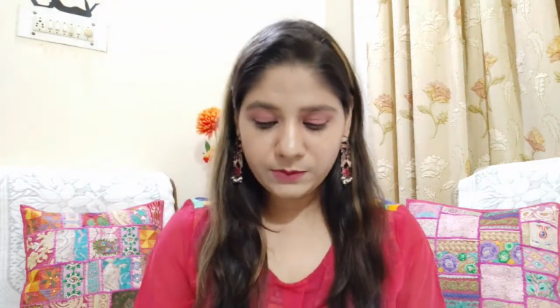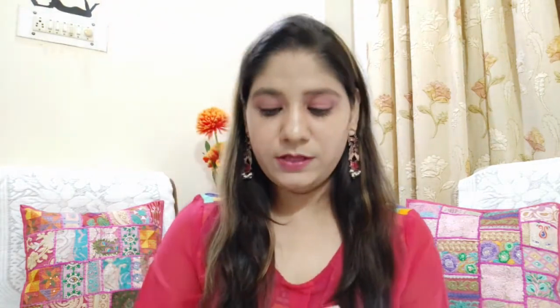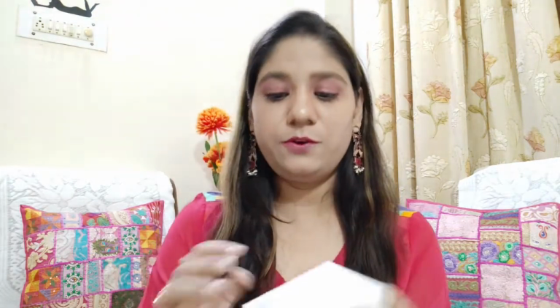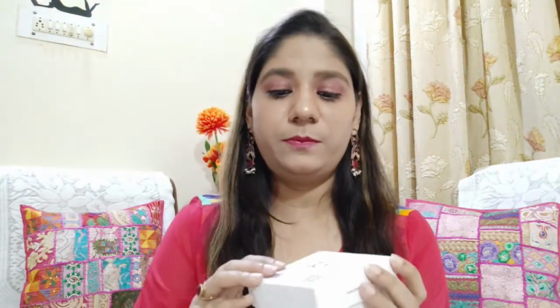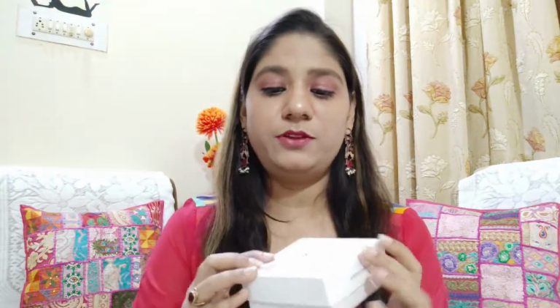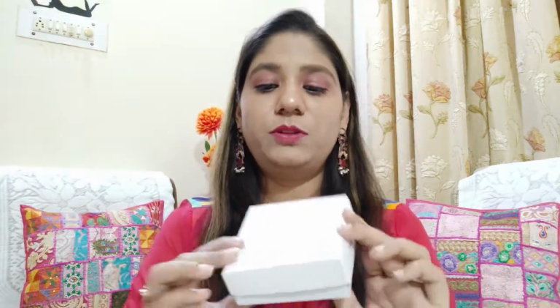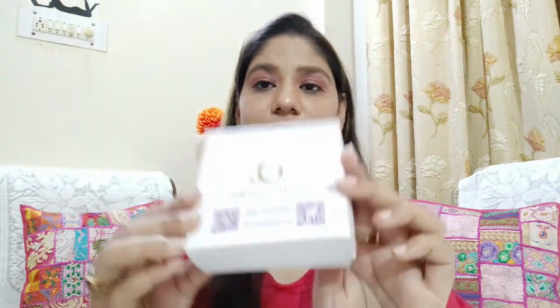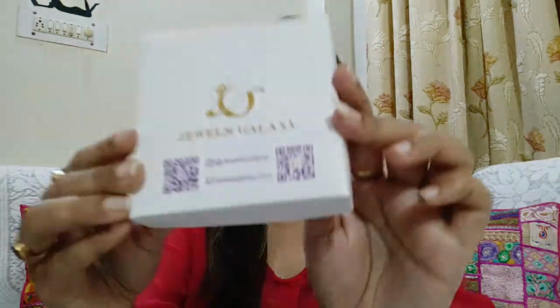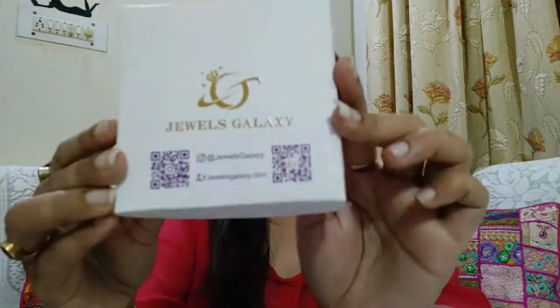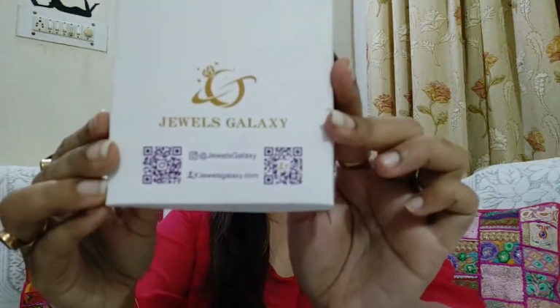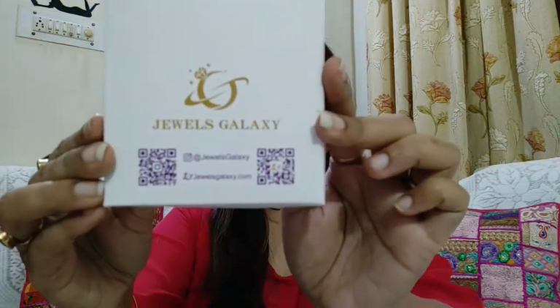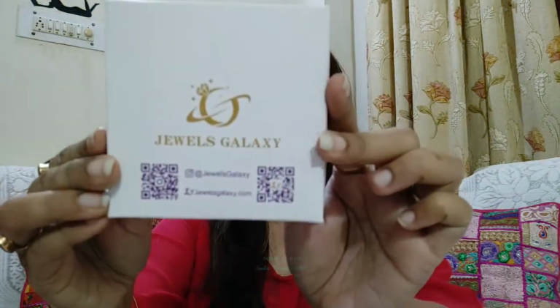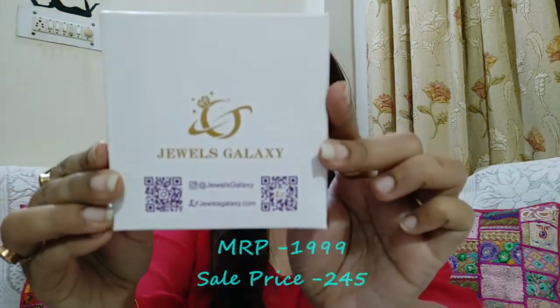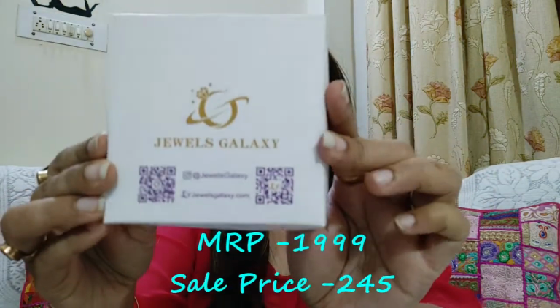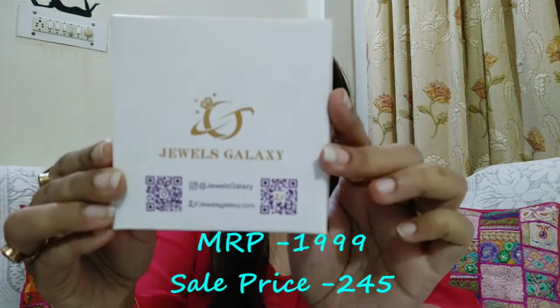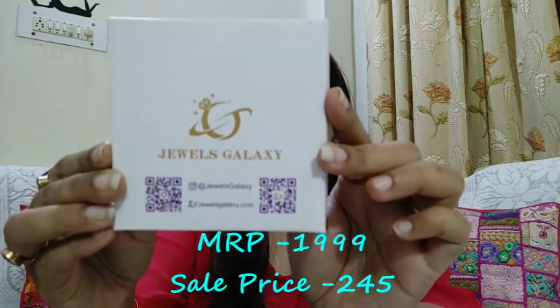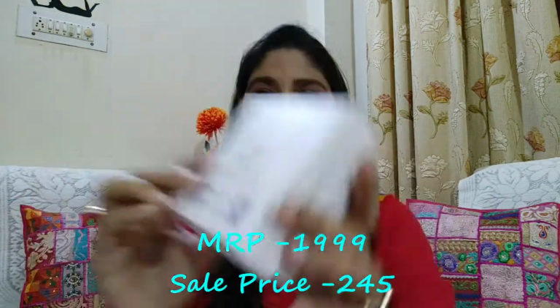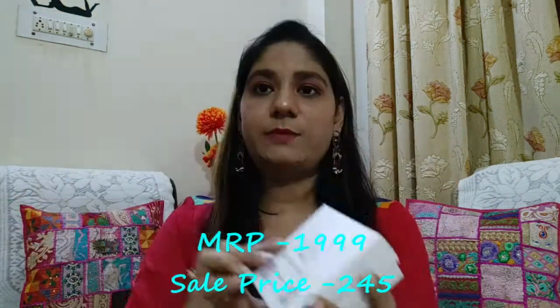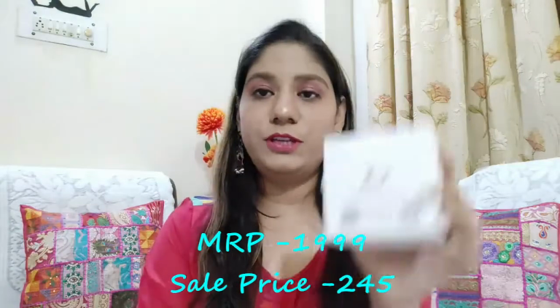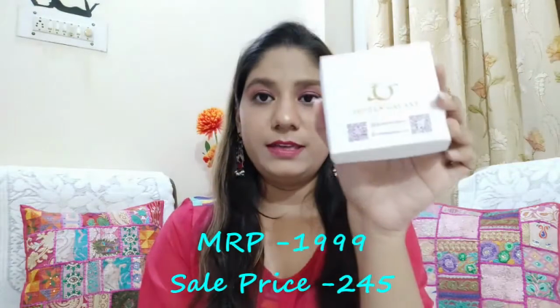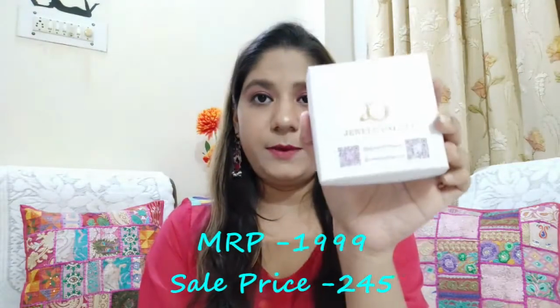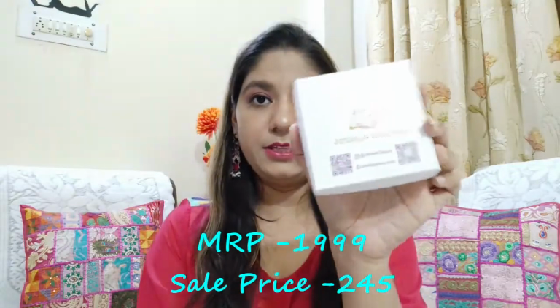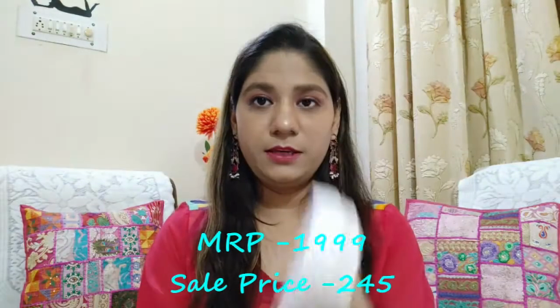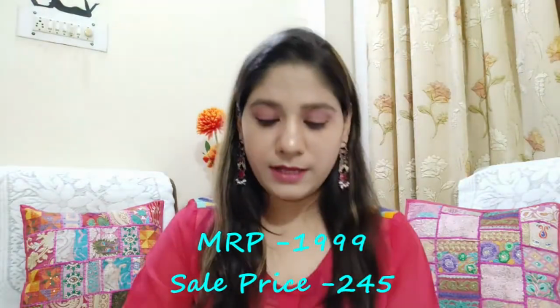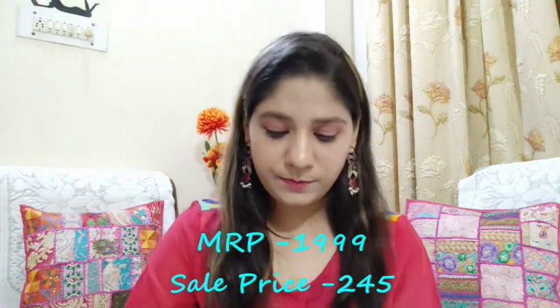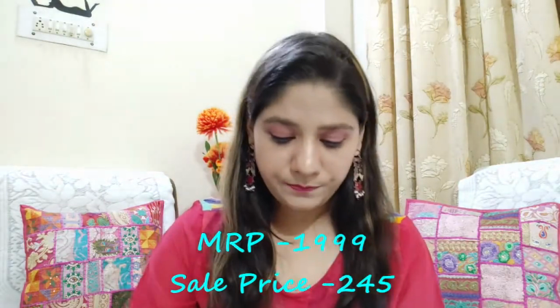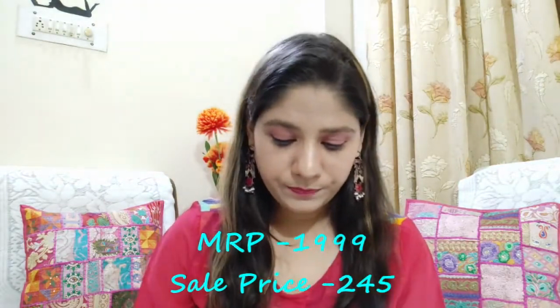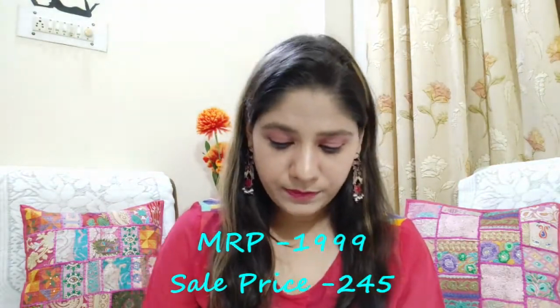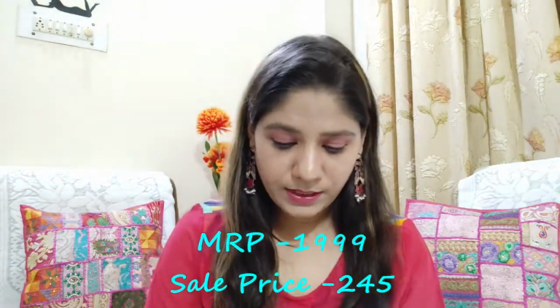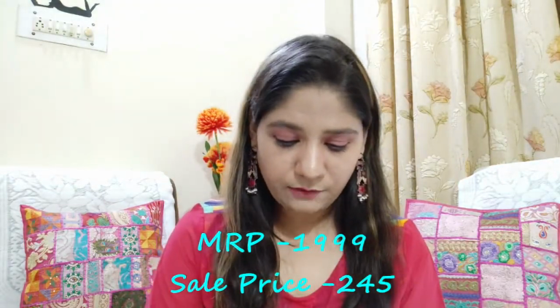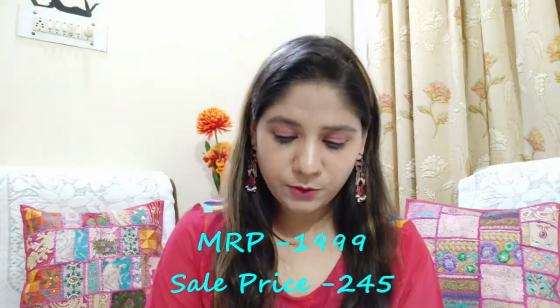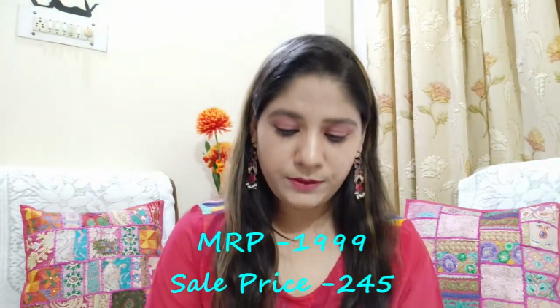Now moving on to our last pair of earrings — this one is from the brand Jewels Galaxy, and it came in this packaging.